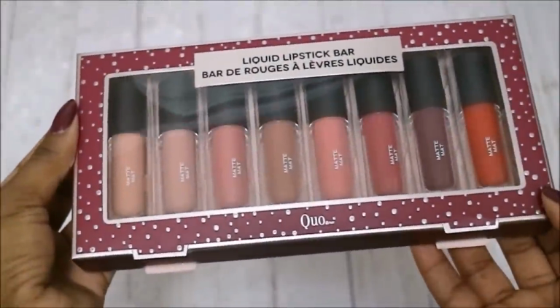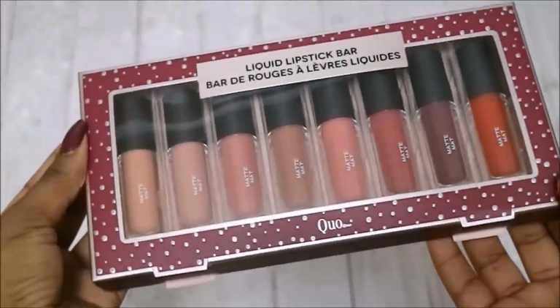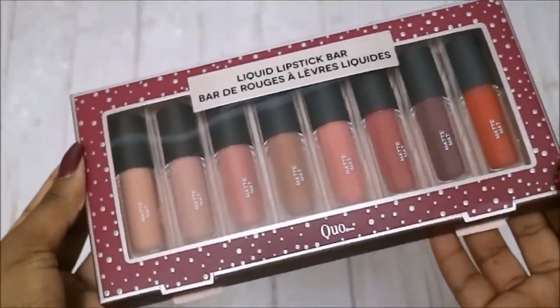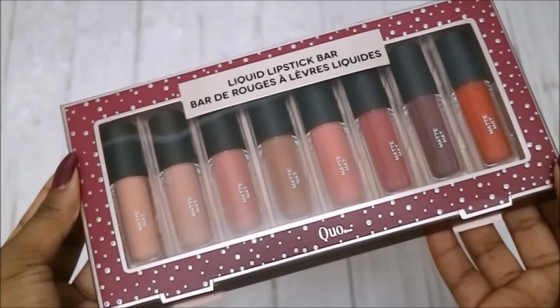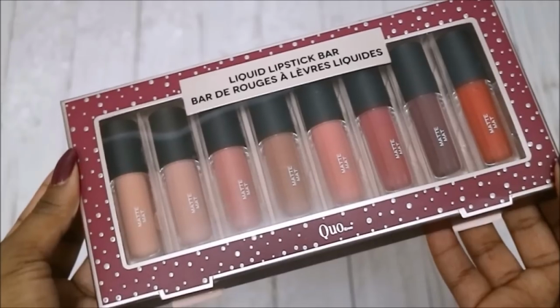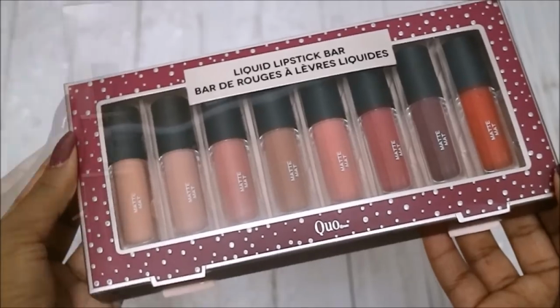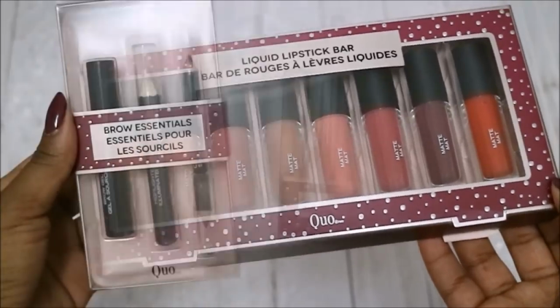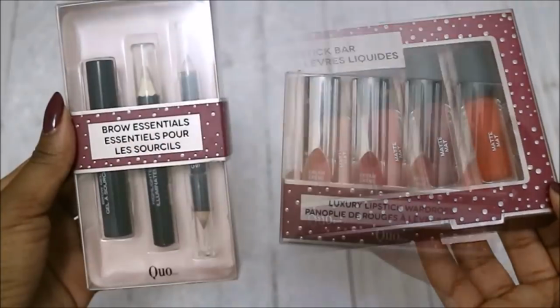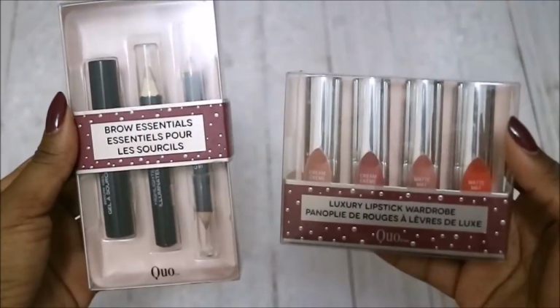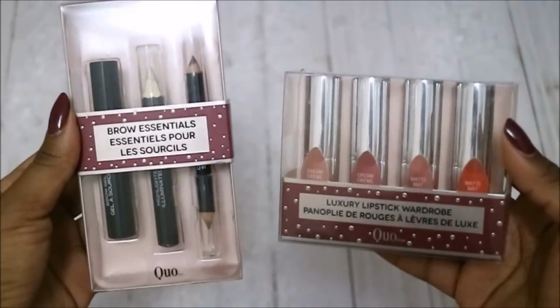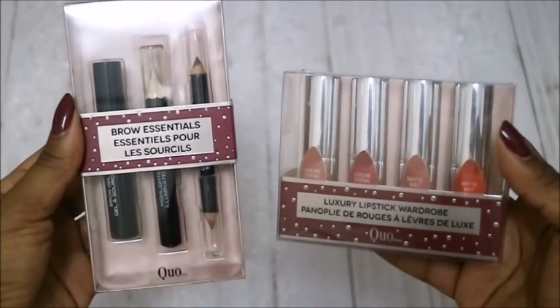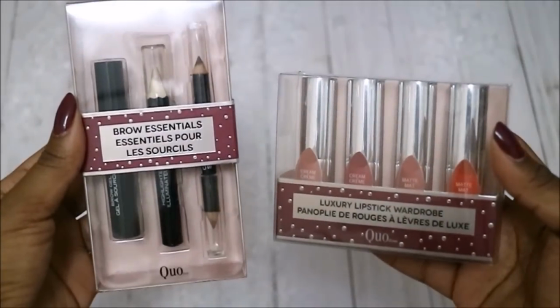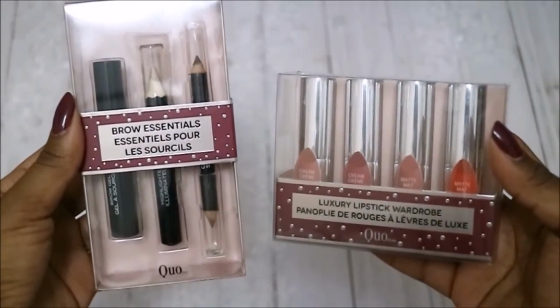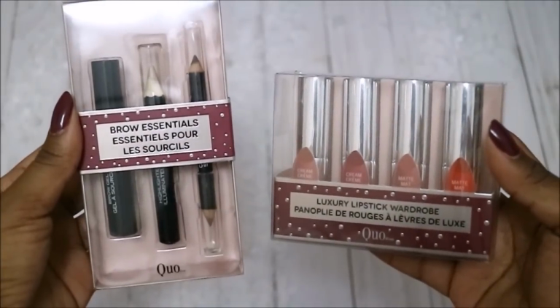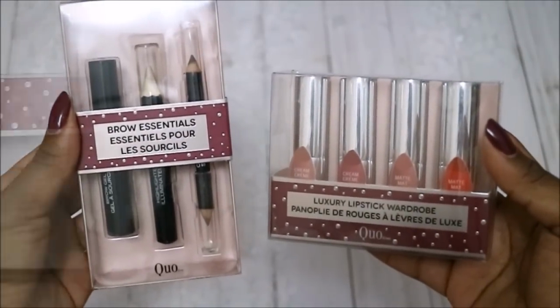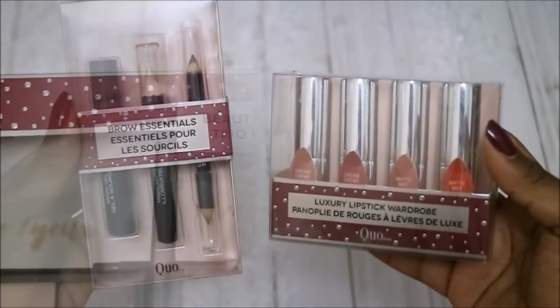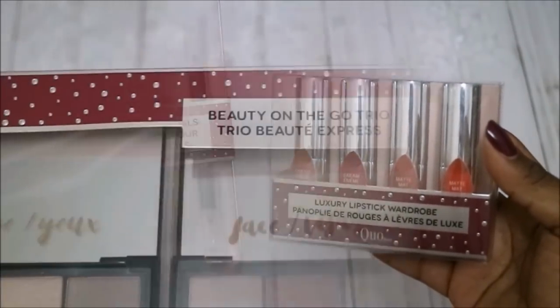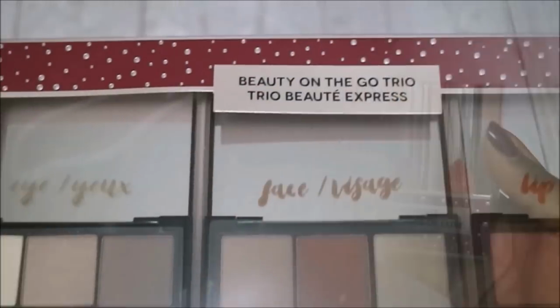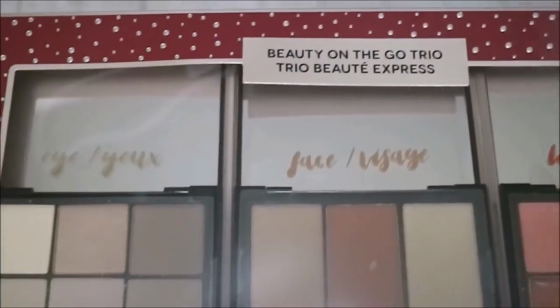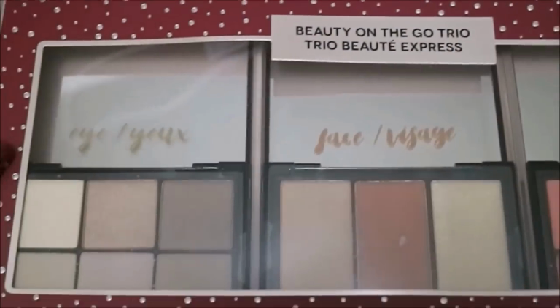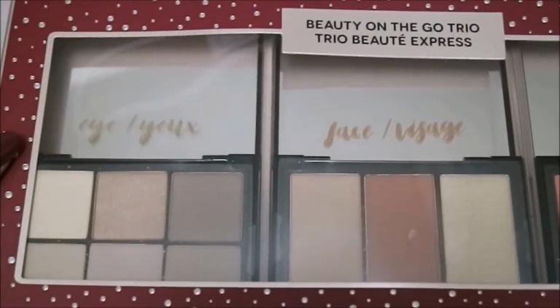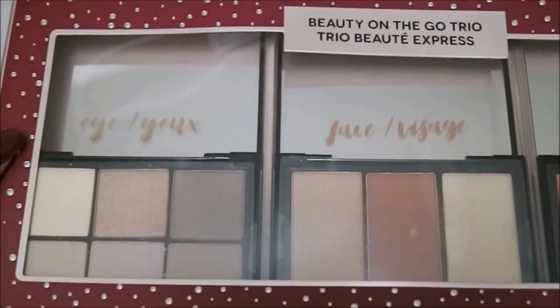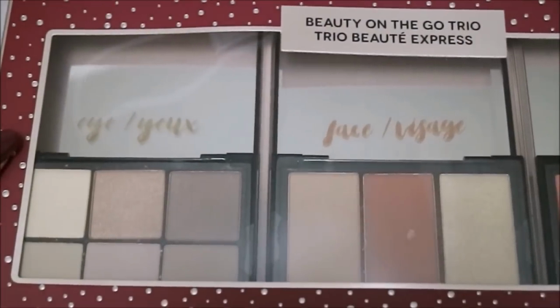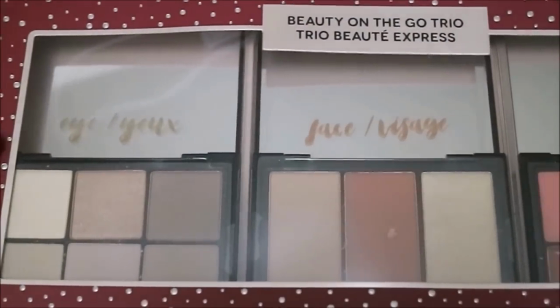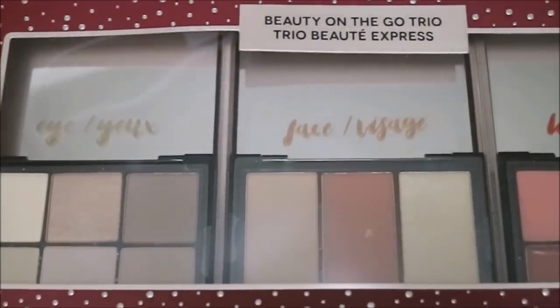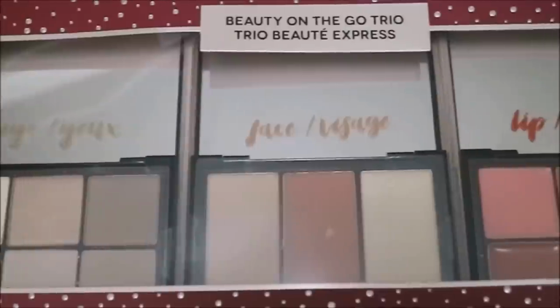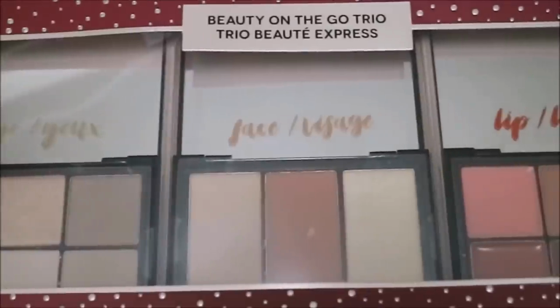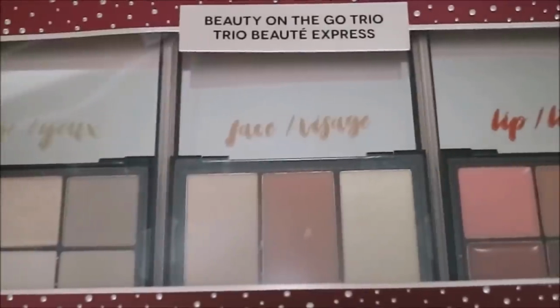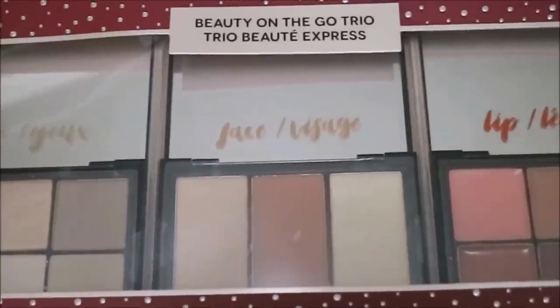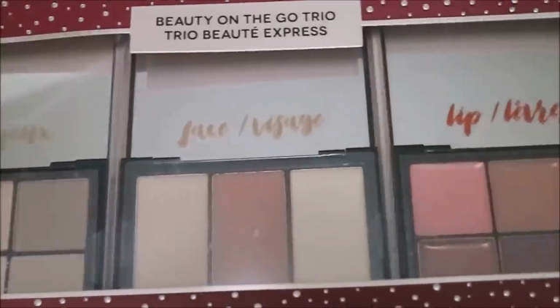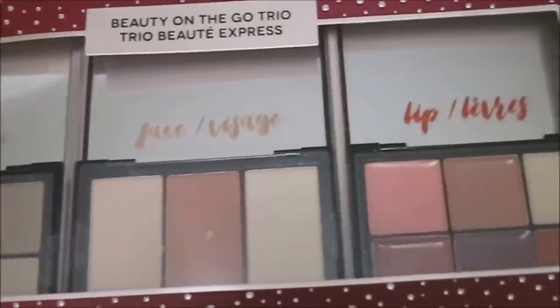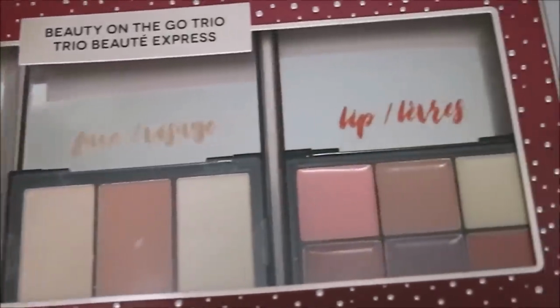Quo can be found at Shoppers Drug Mart and there's a wide range in their holiday collection — from berries, red, pinks, and neutrals. There are great options for everyone.